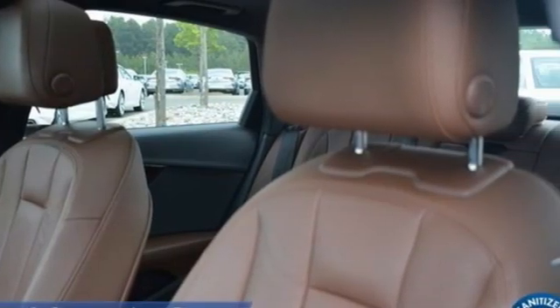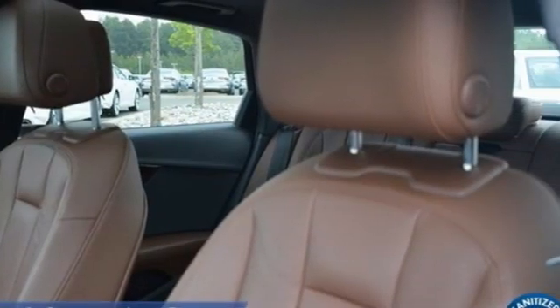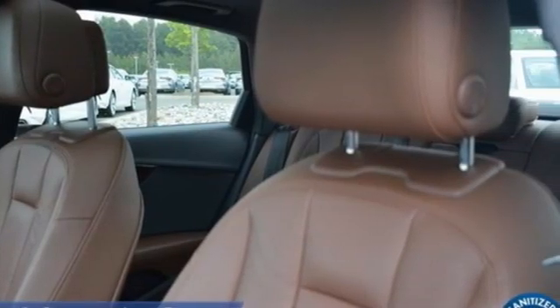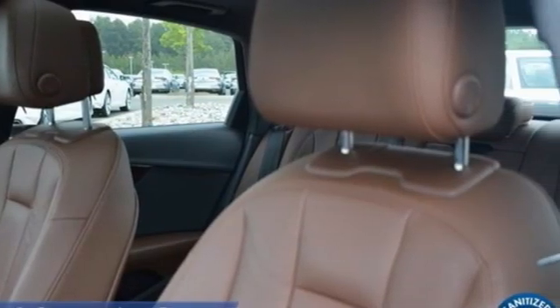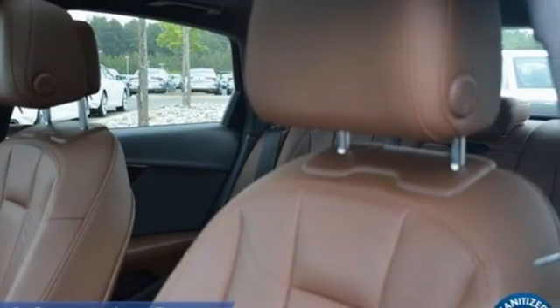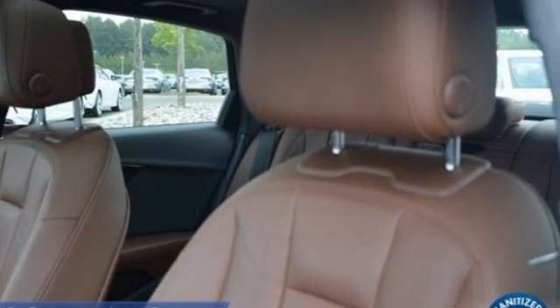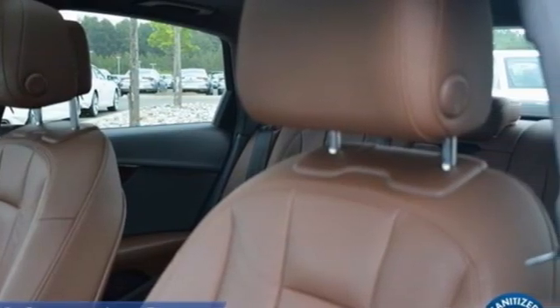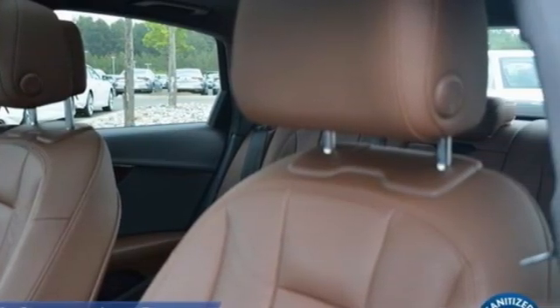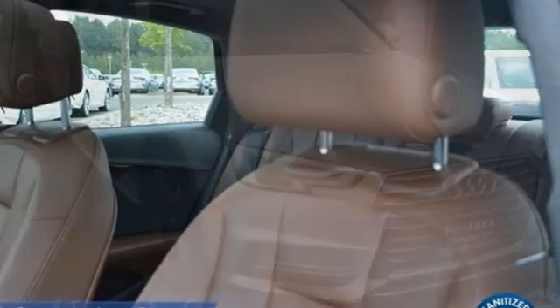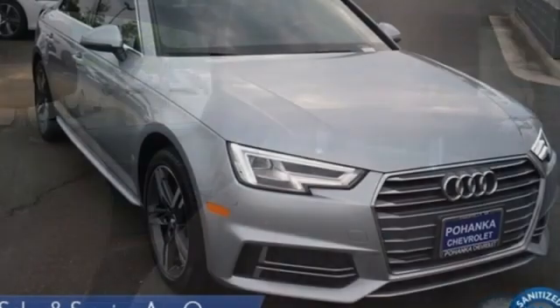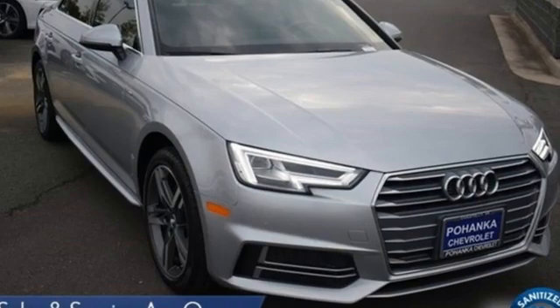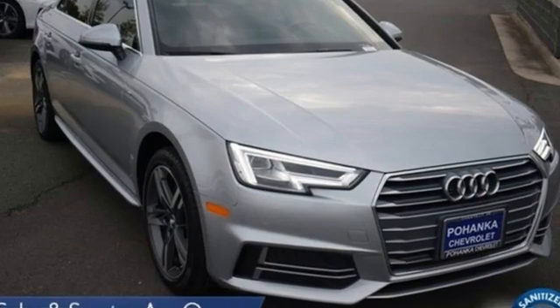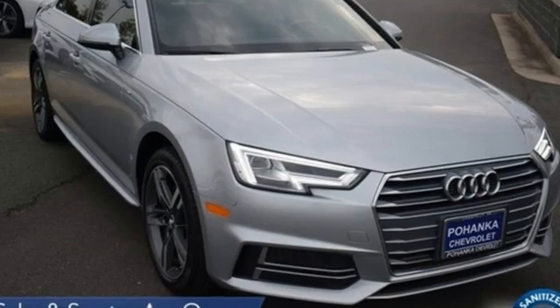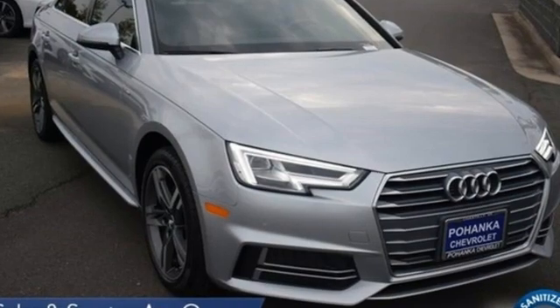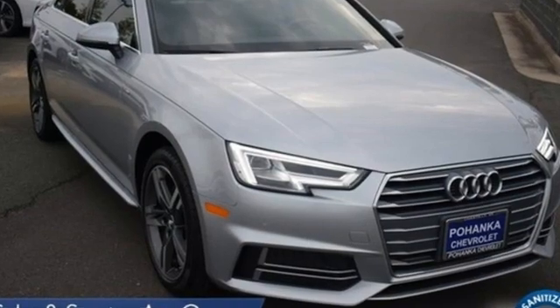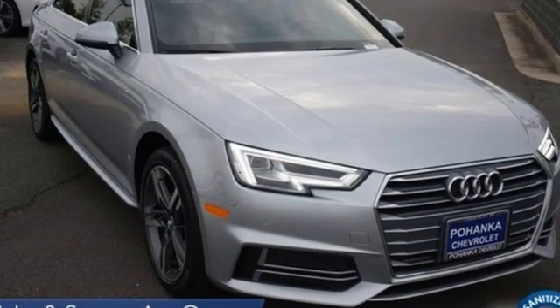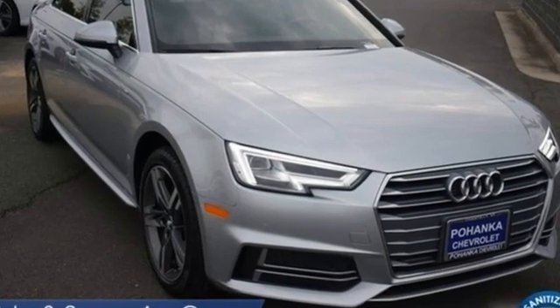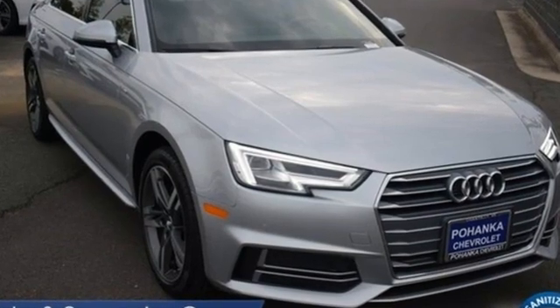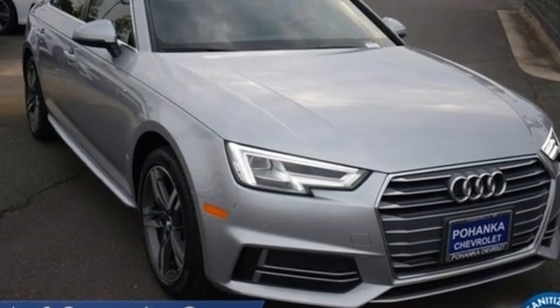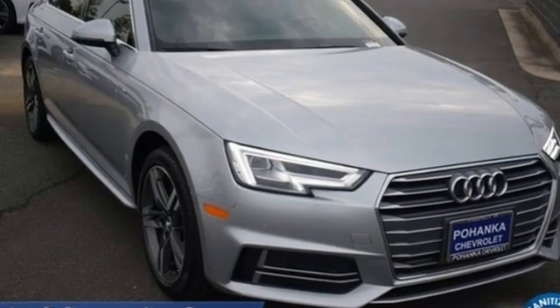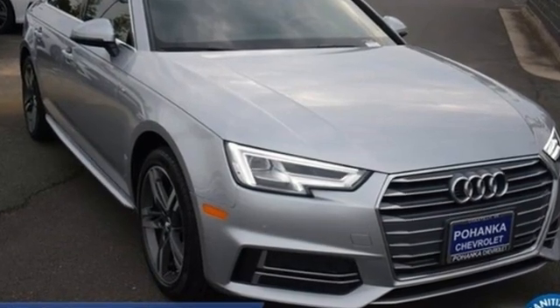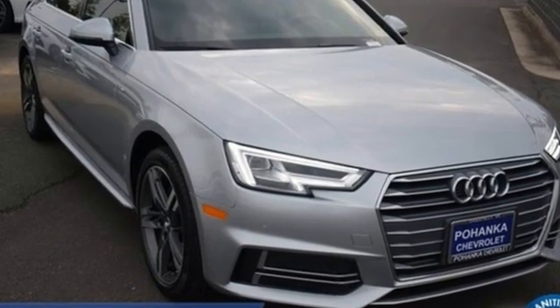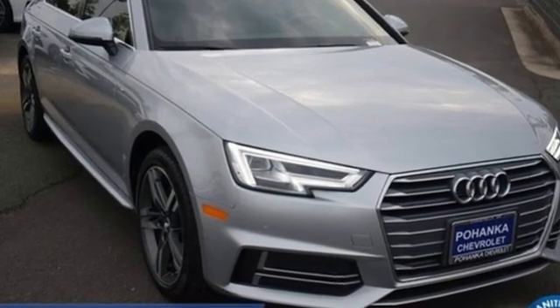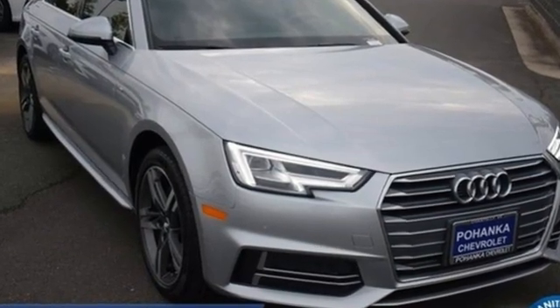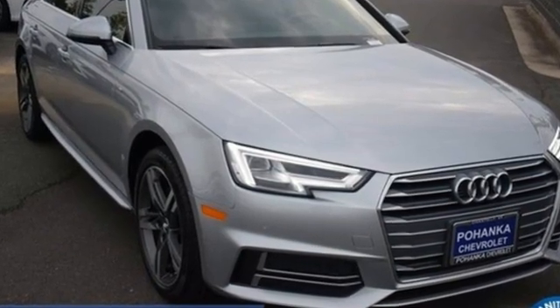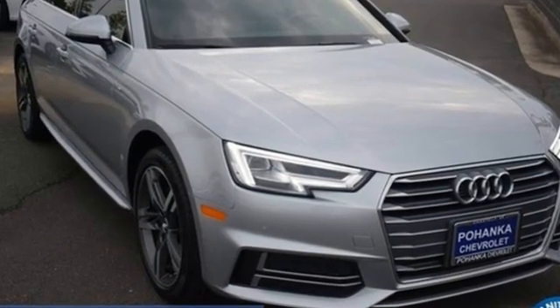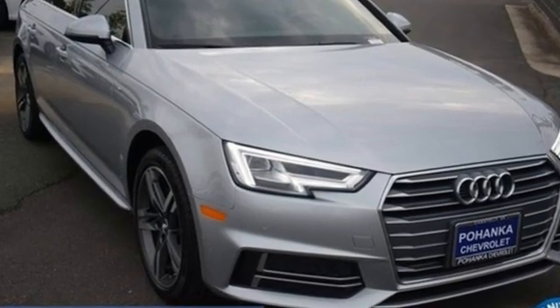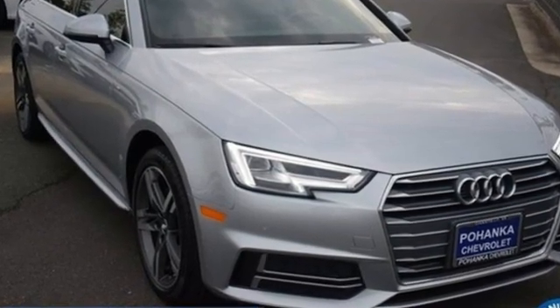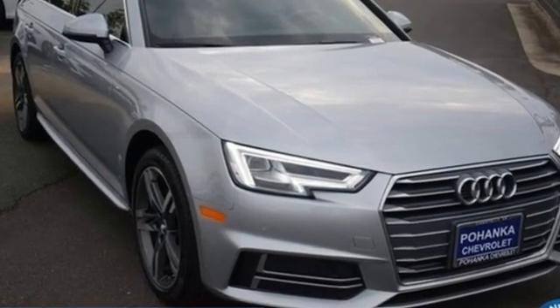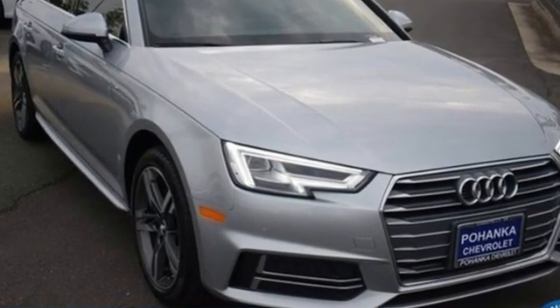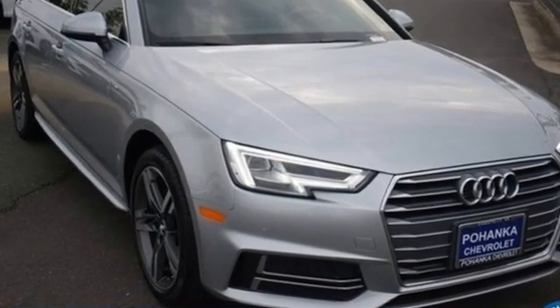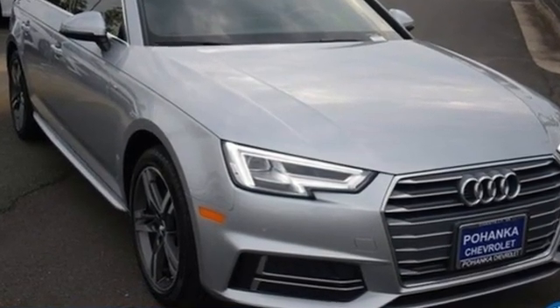Audi doesn't follow trends, it sets them. You need to drive it to believe it. See it for yourself today.